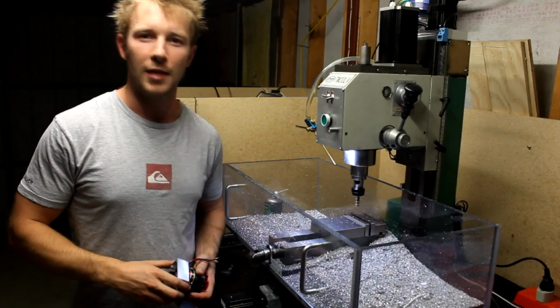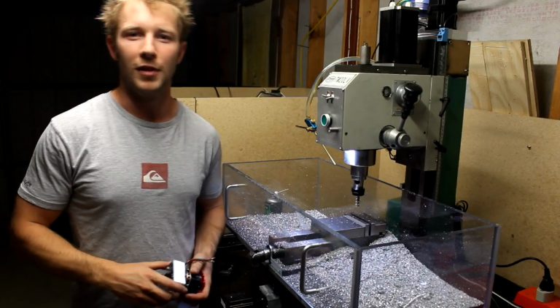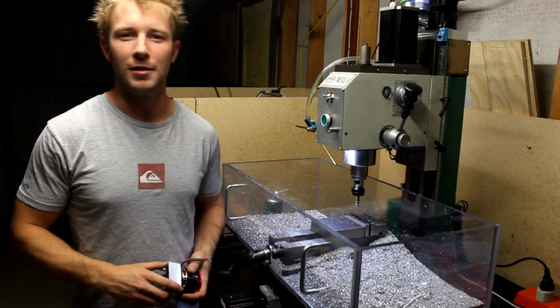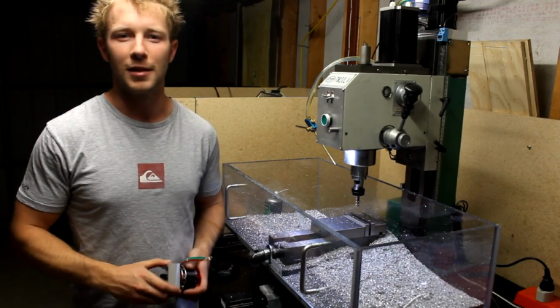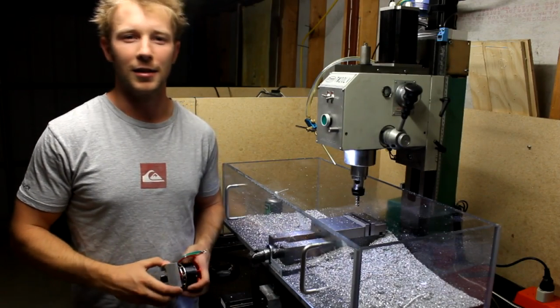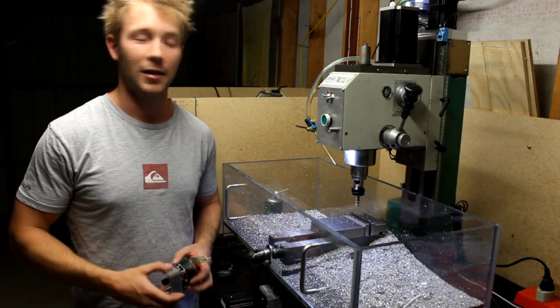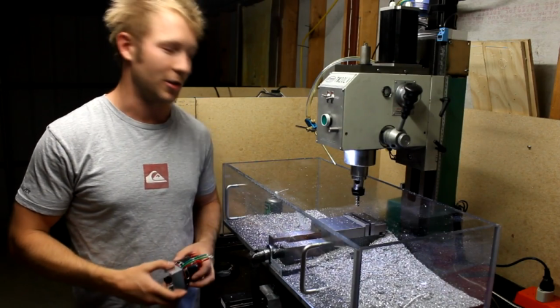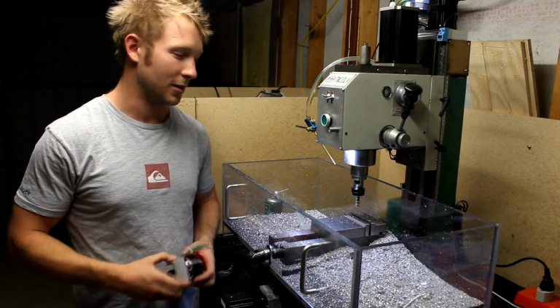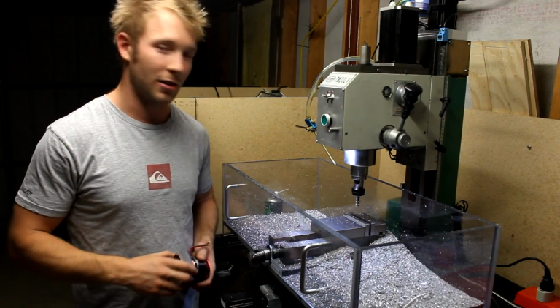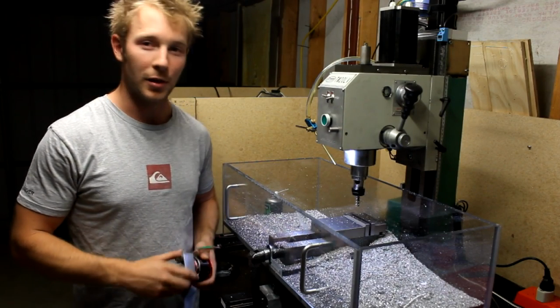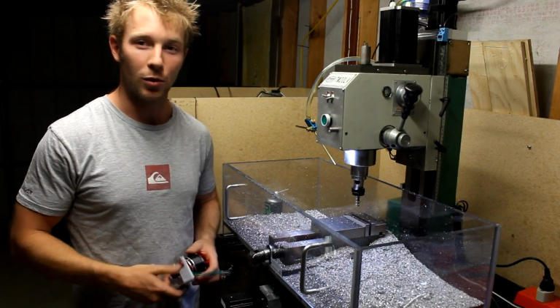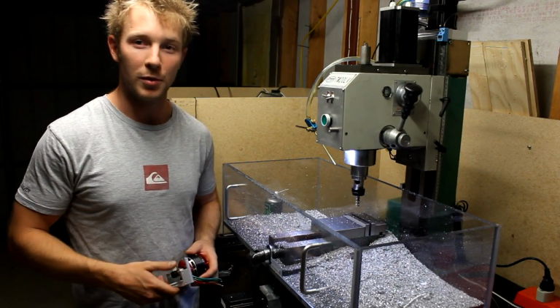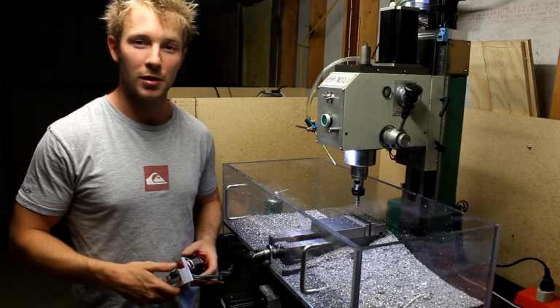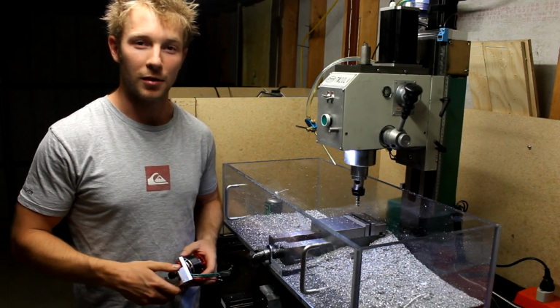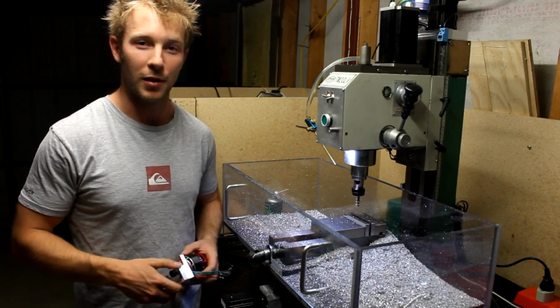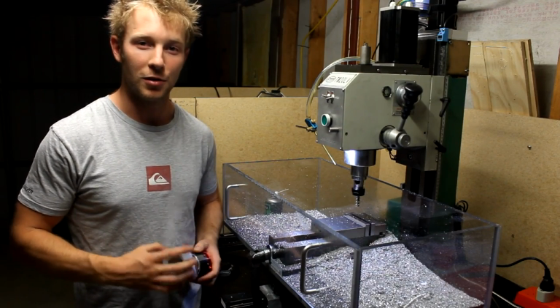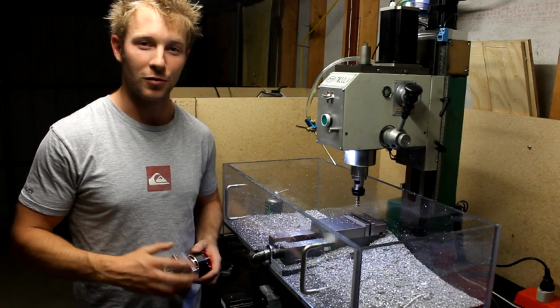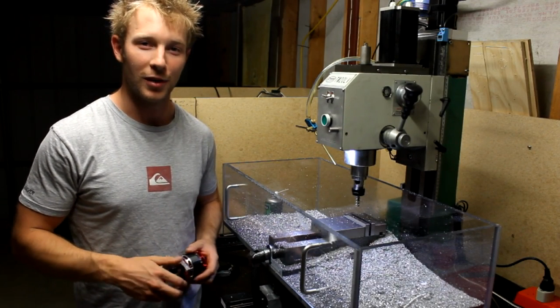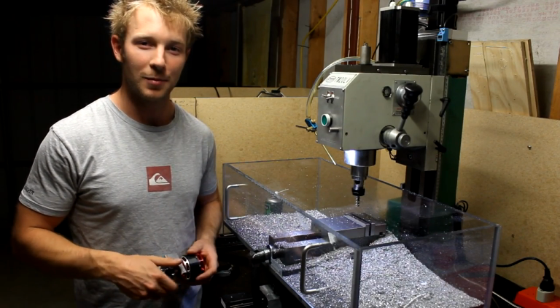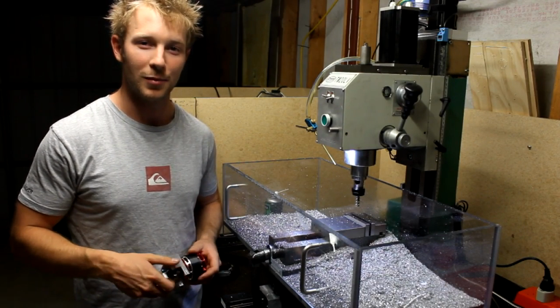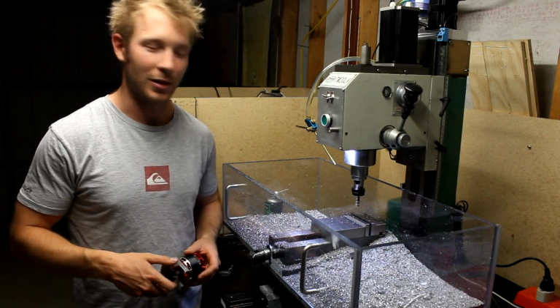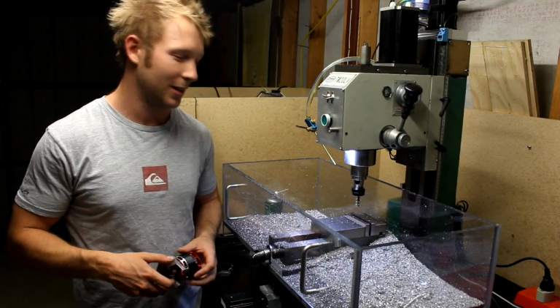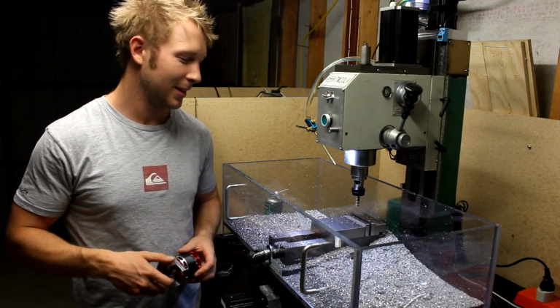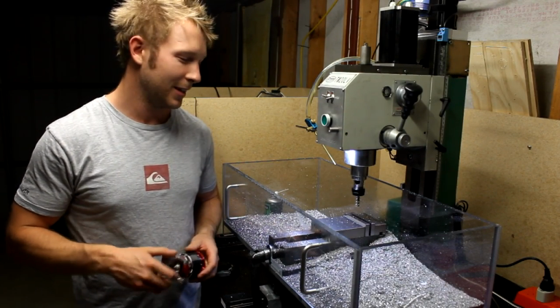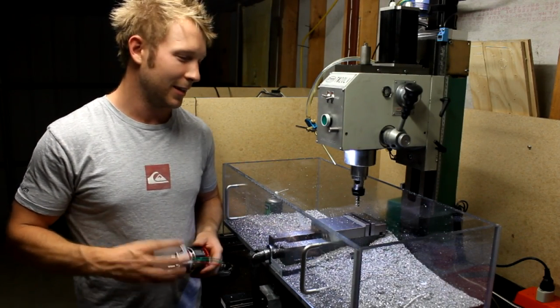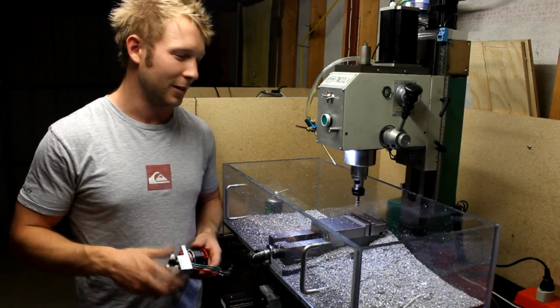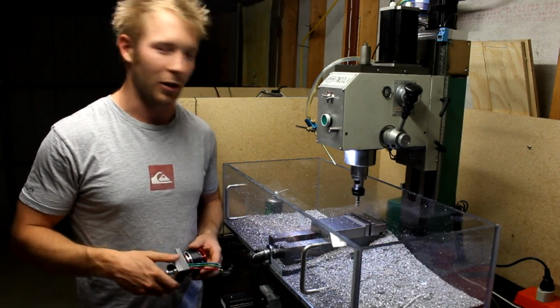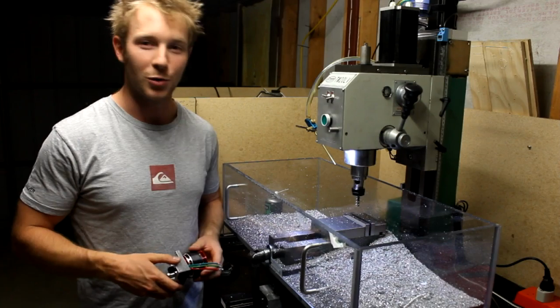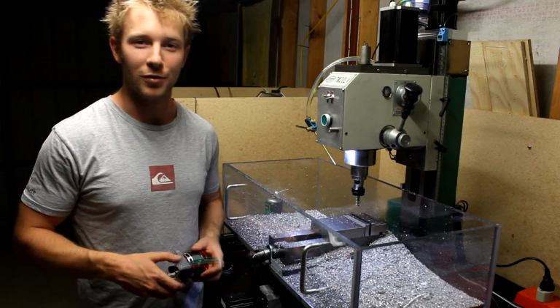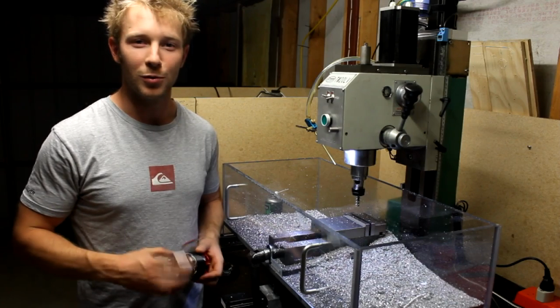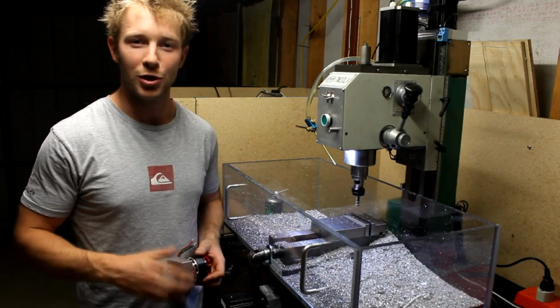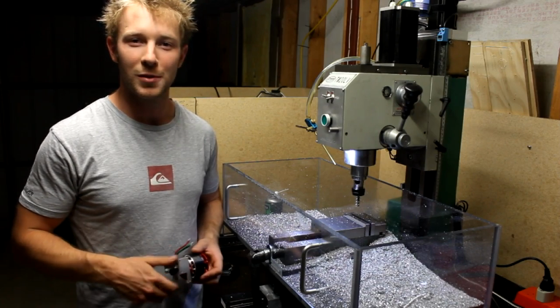Hey fellas, as you can see I've been quite busy and managed to fill up my enclosure with a few more chips.